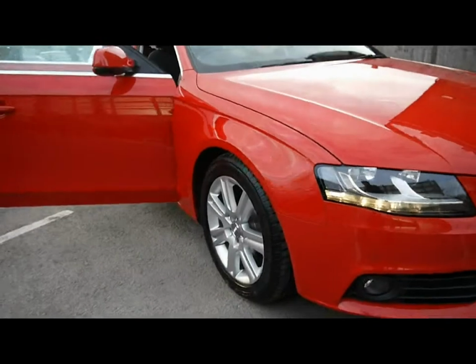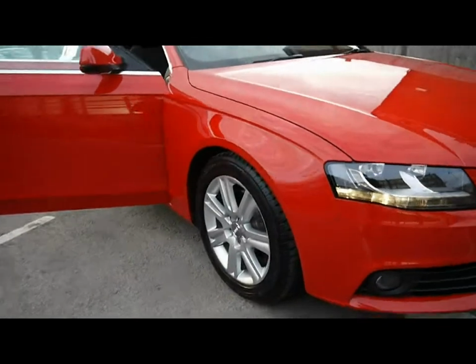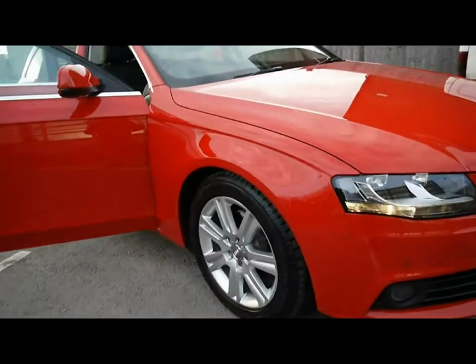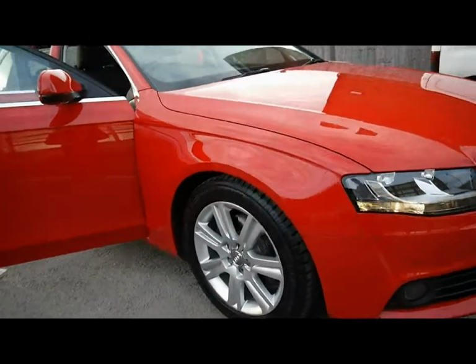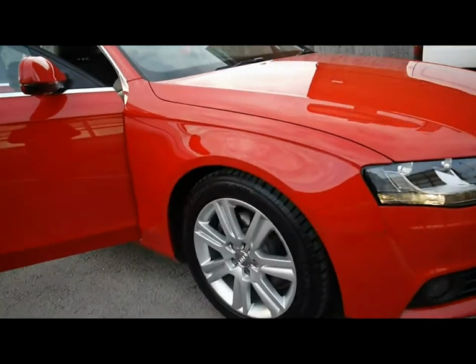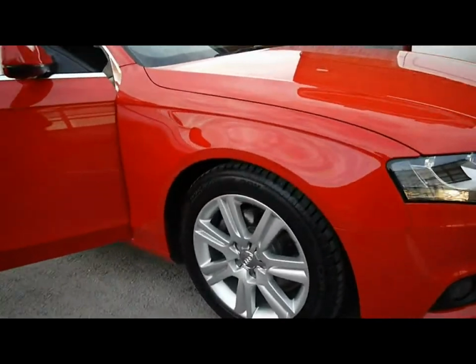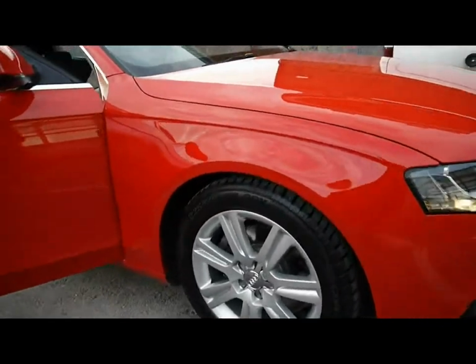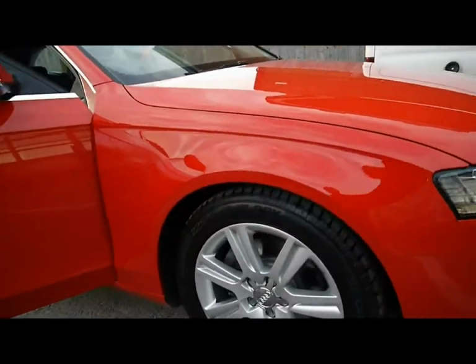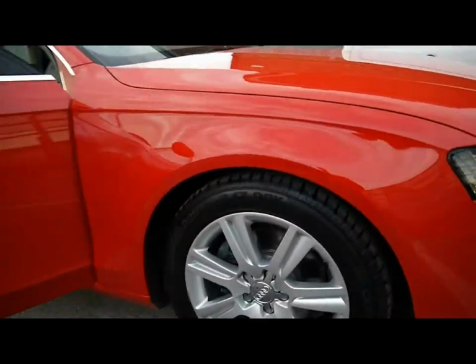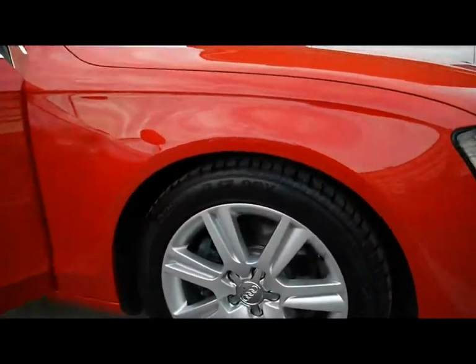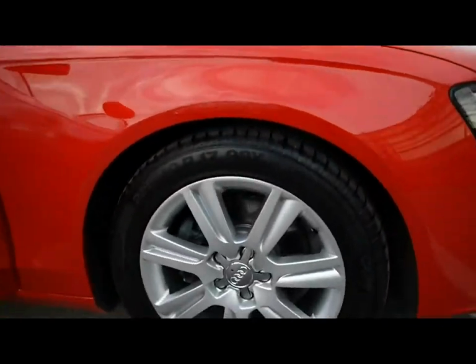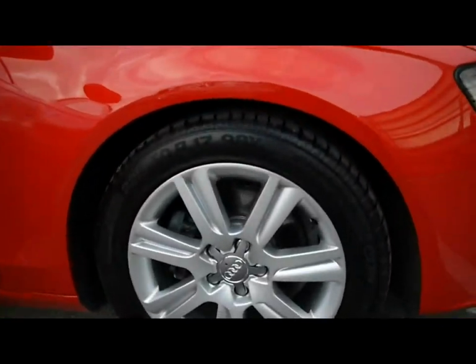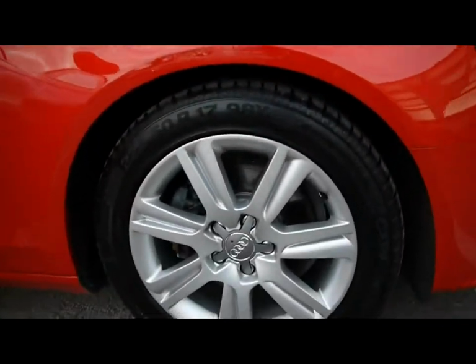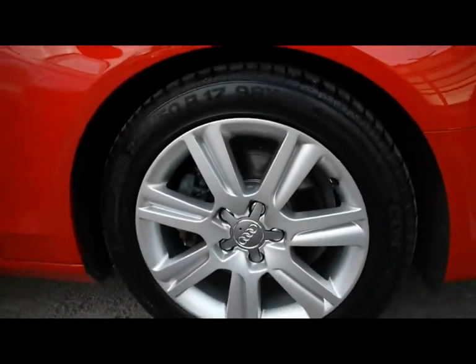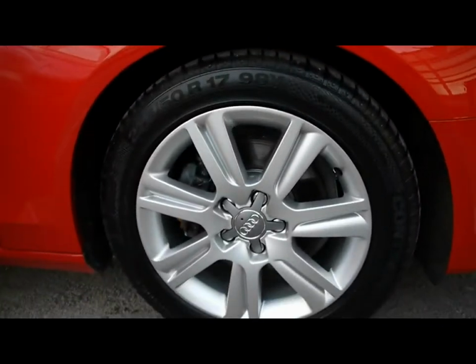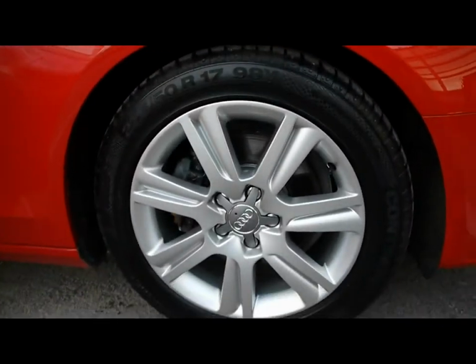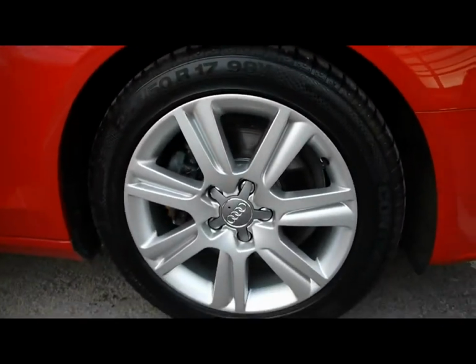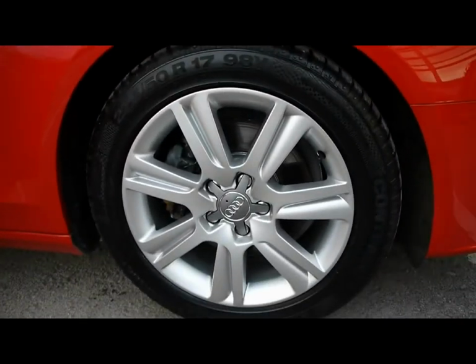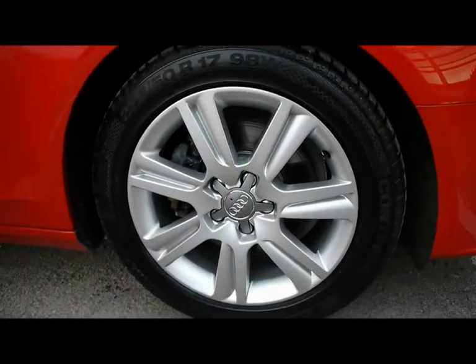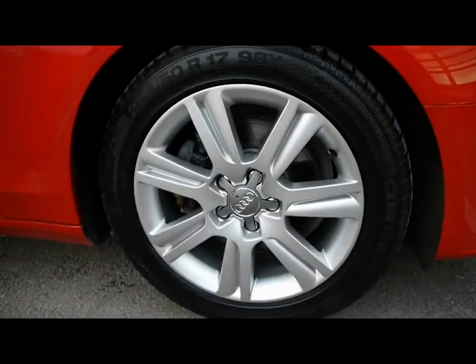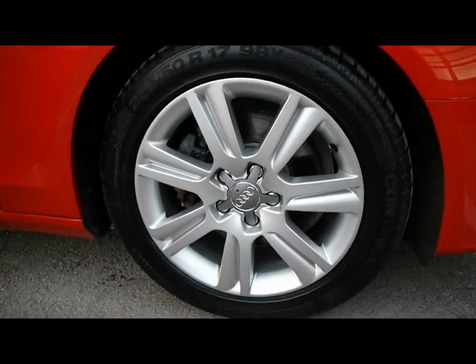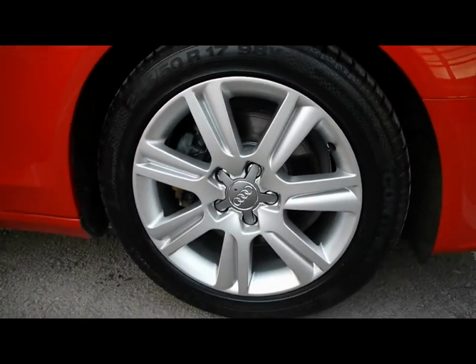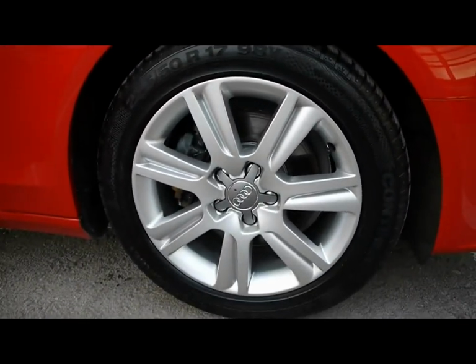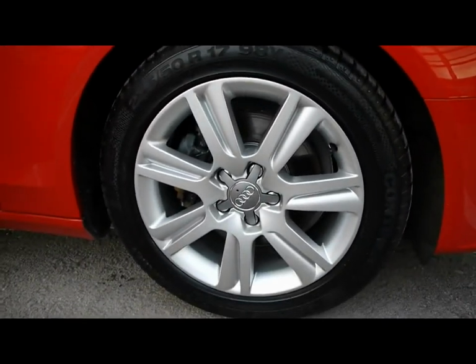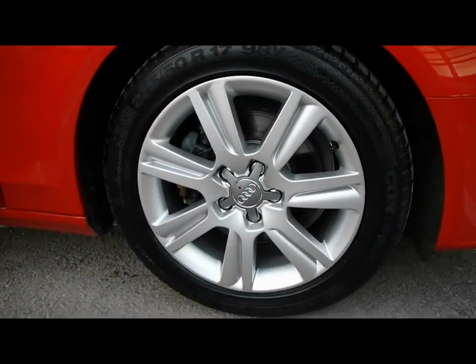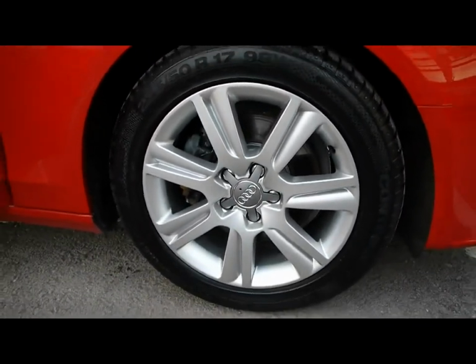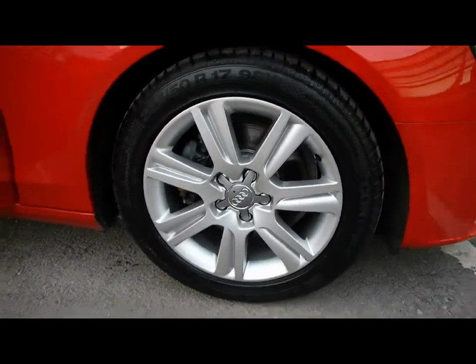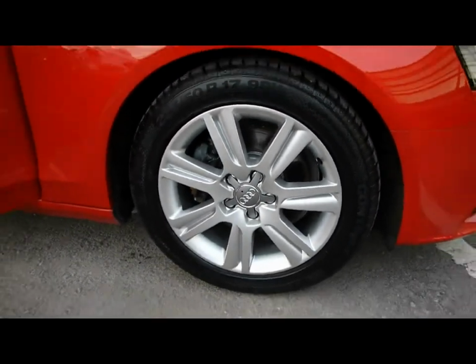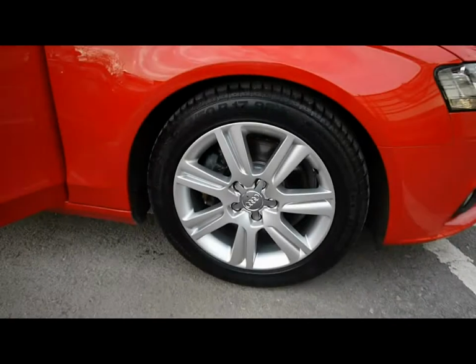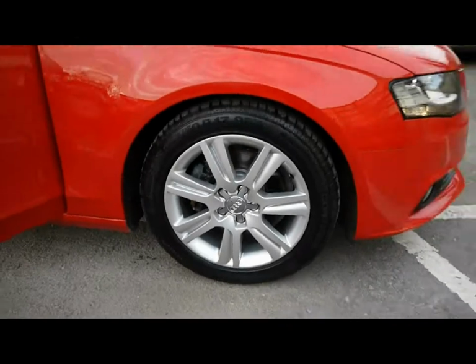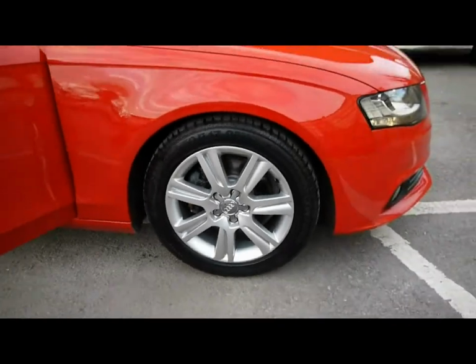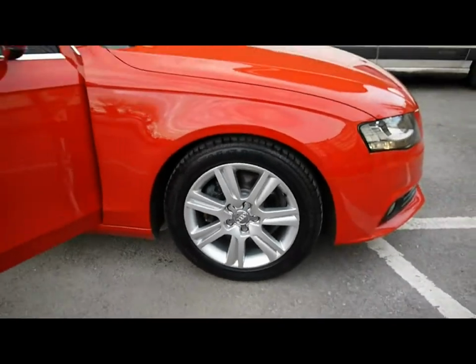17 inch alloys, all of them completely unmarked — no scuffs or kerb touching anywhere.